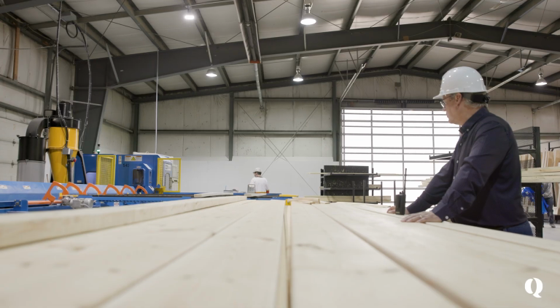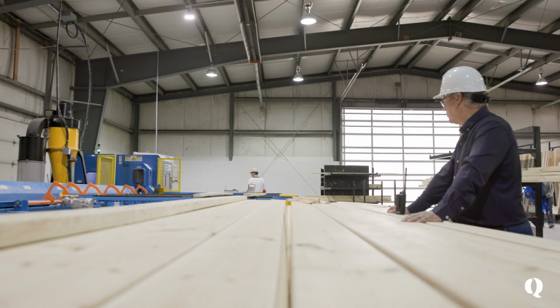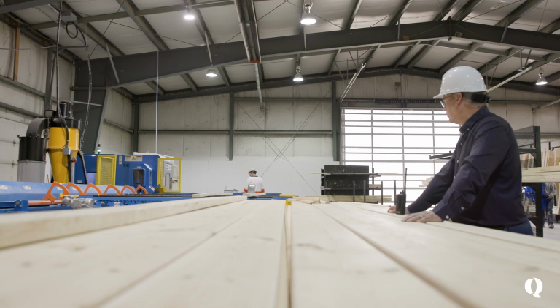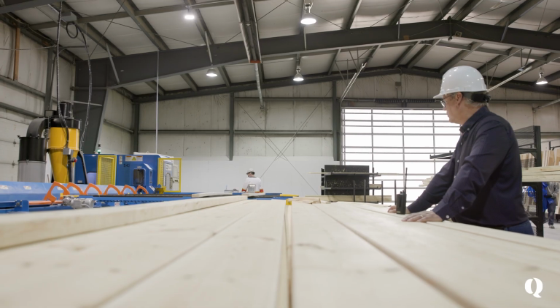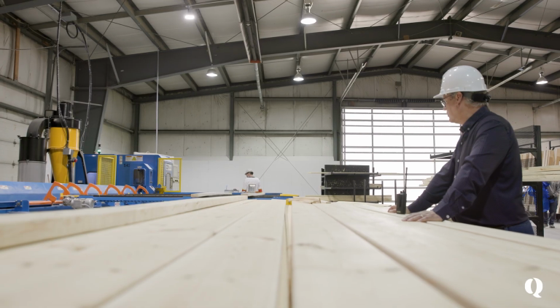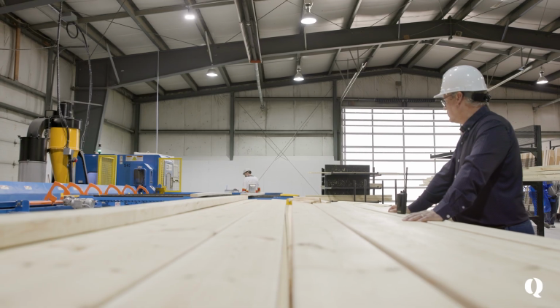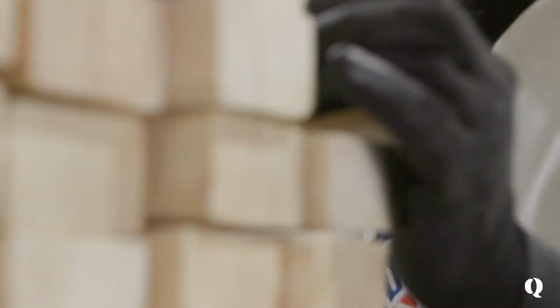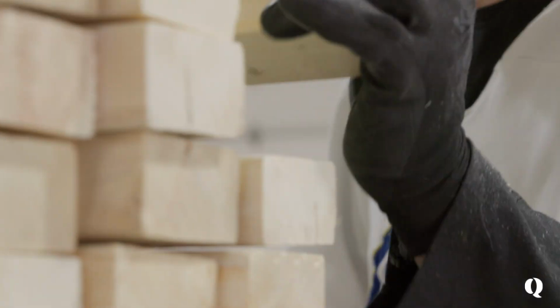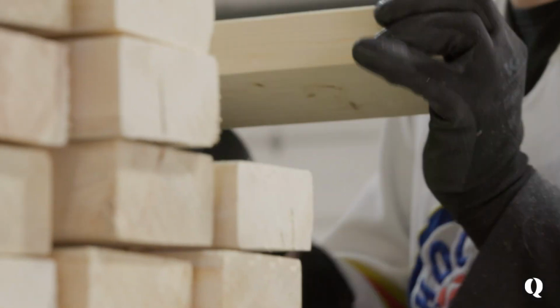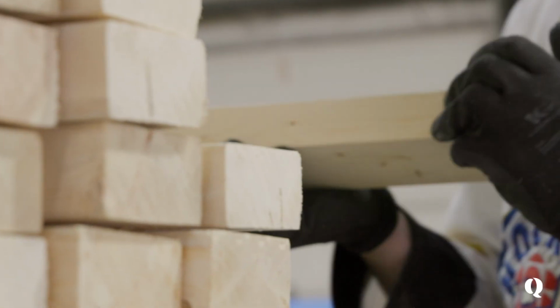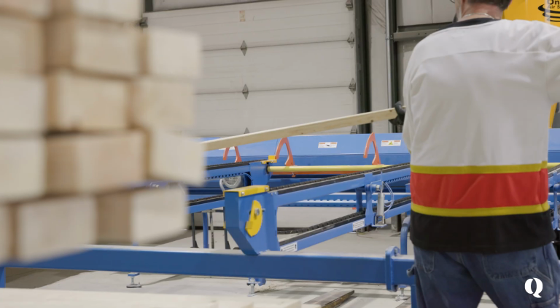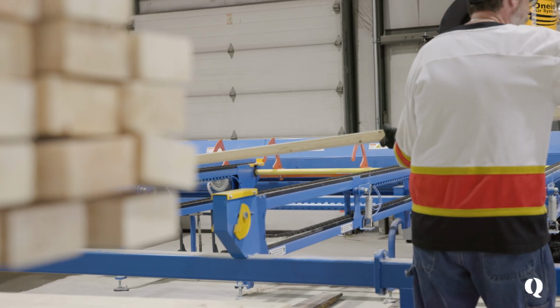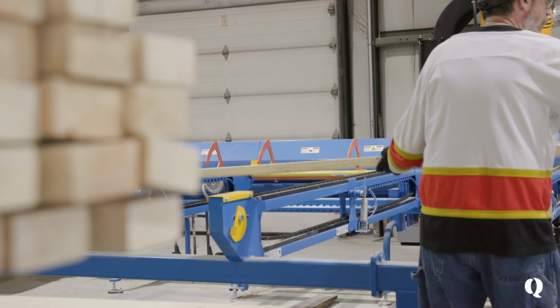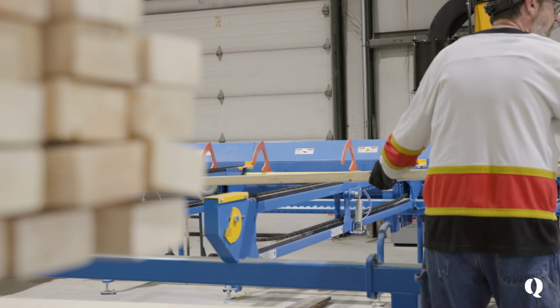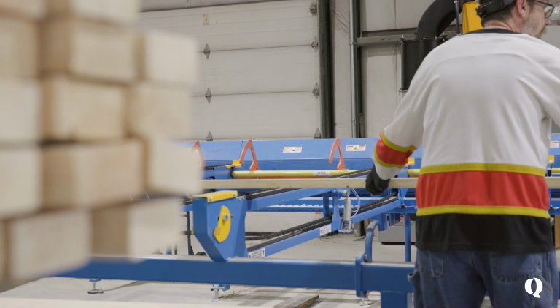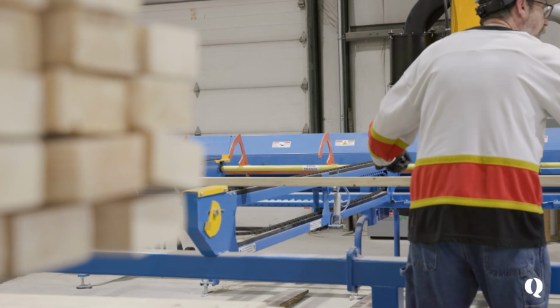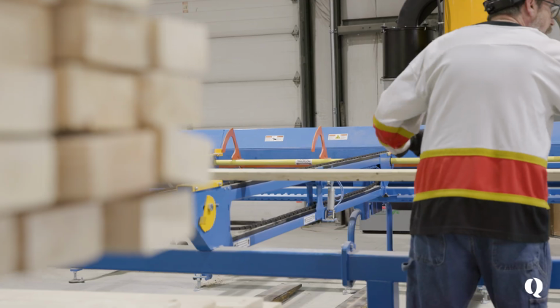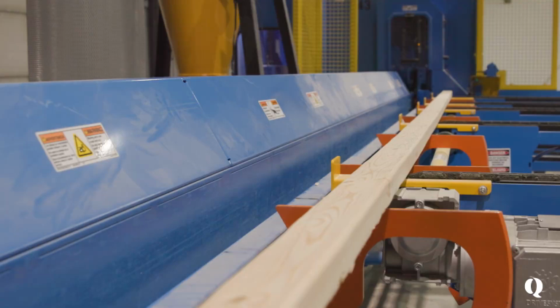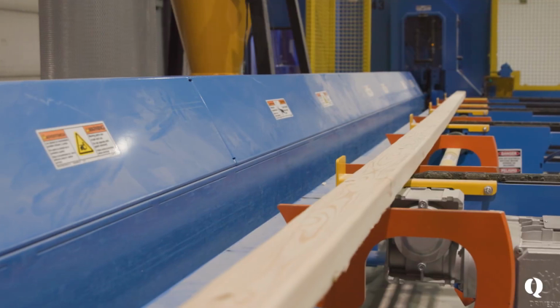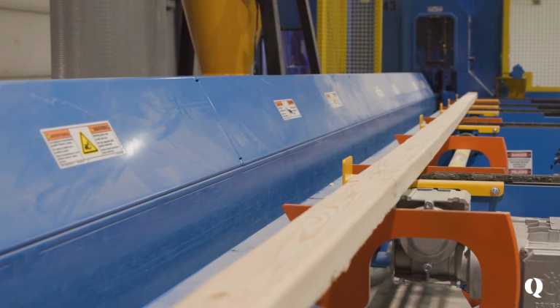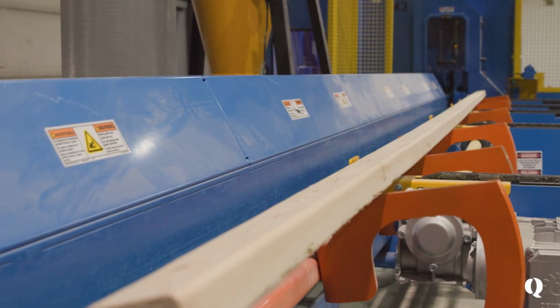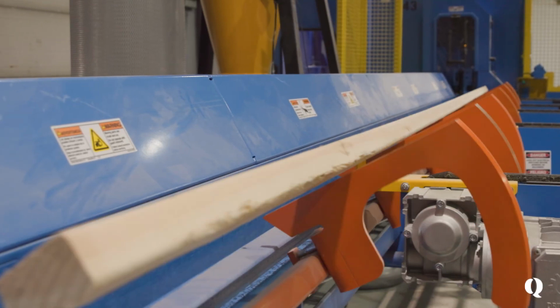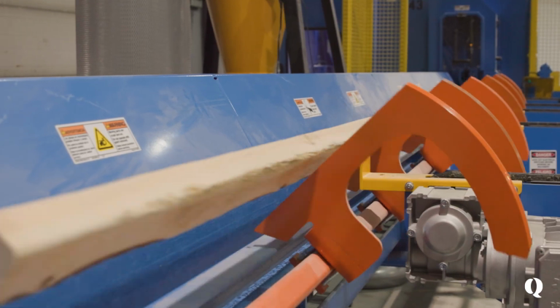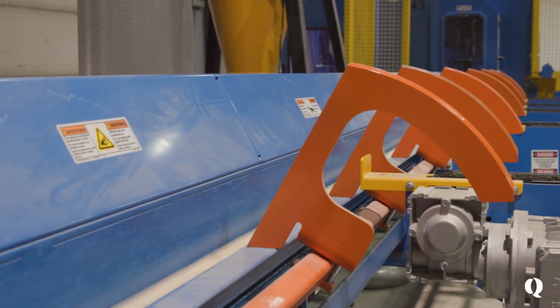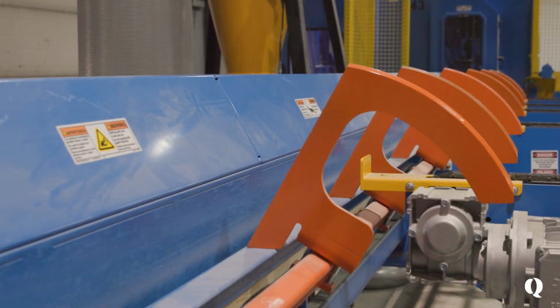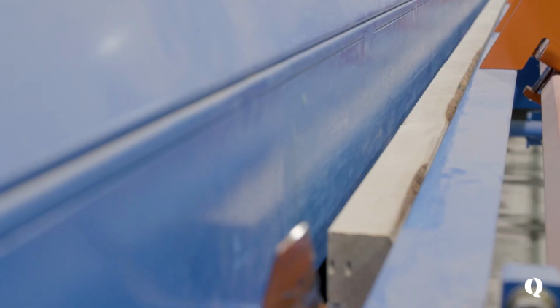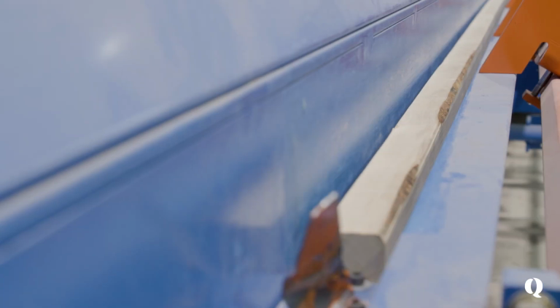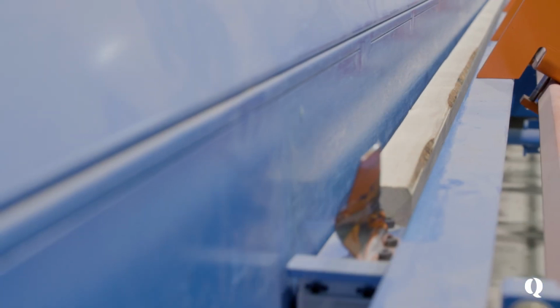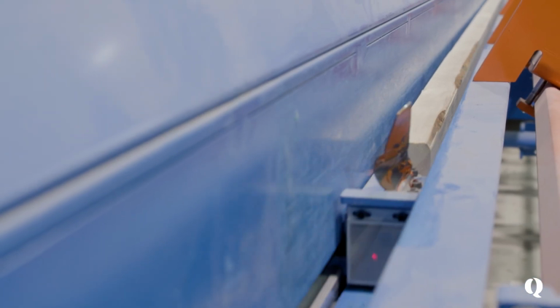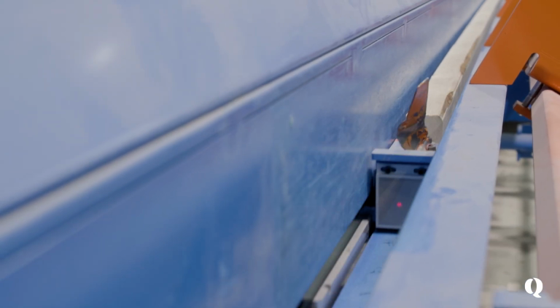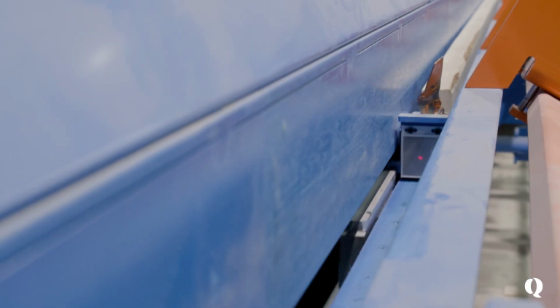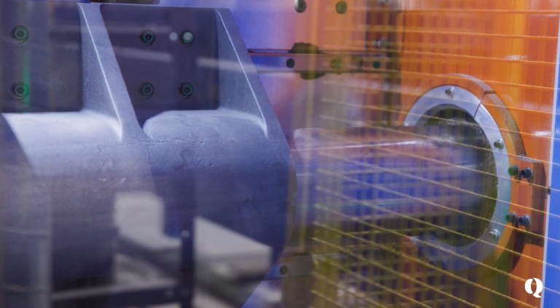You load the lumber on the feeder rails here, it flips it up, spits it through the saw, cuts it, and labels it.